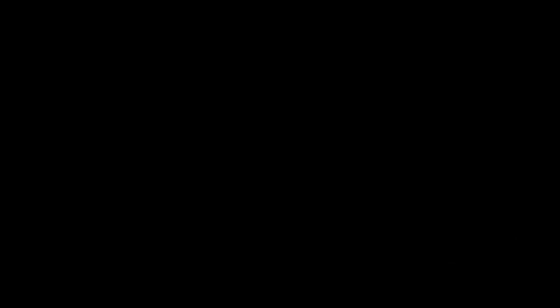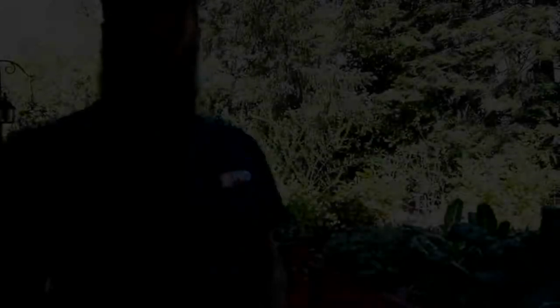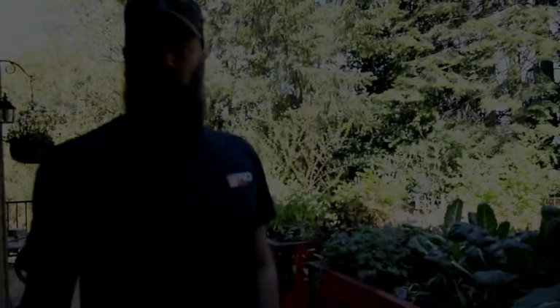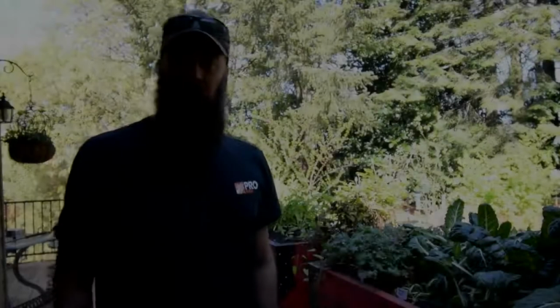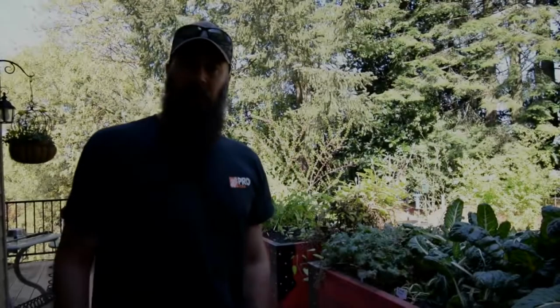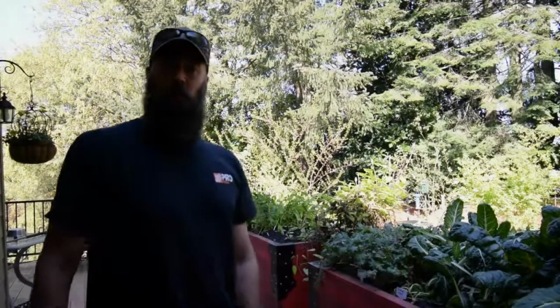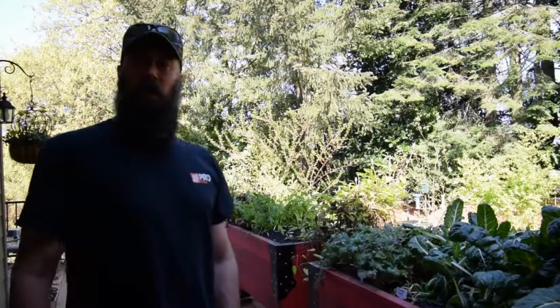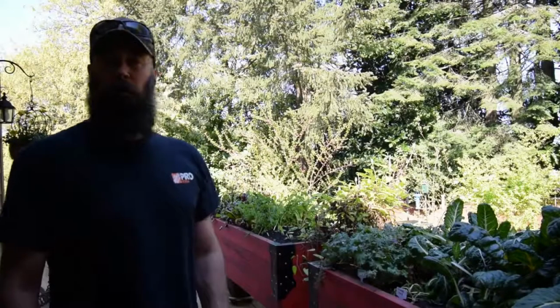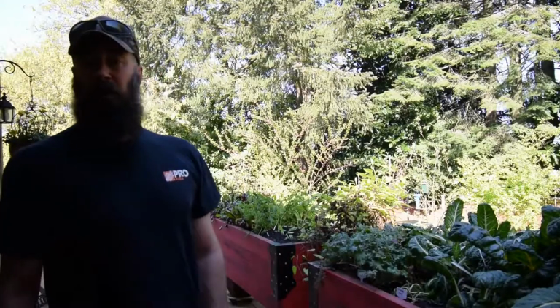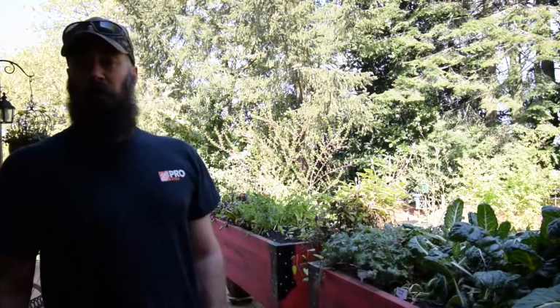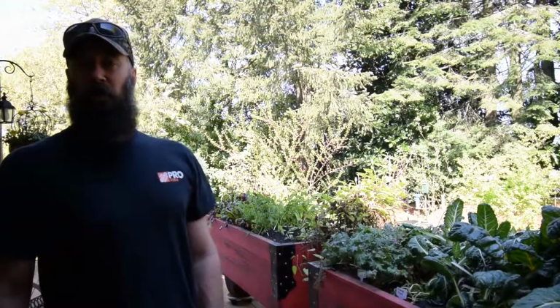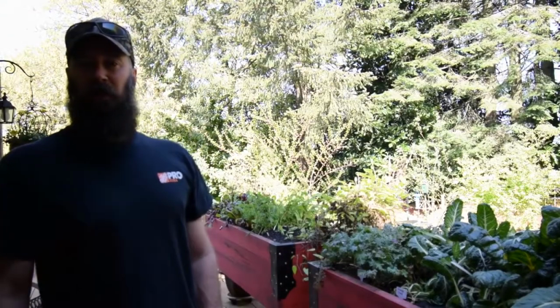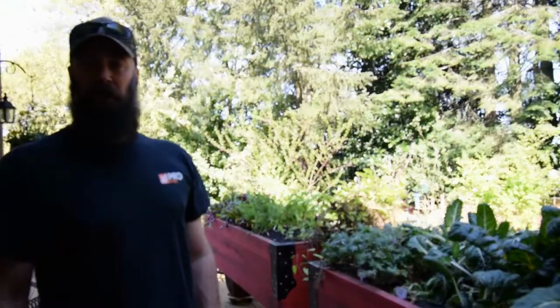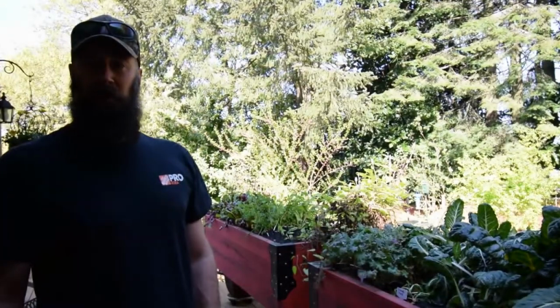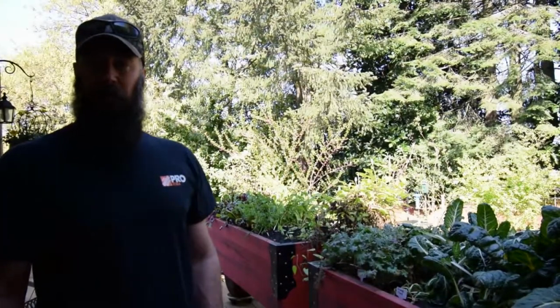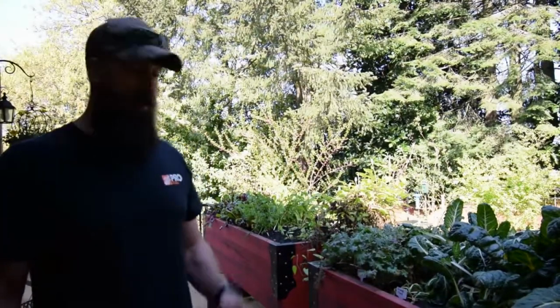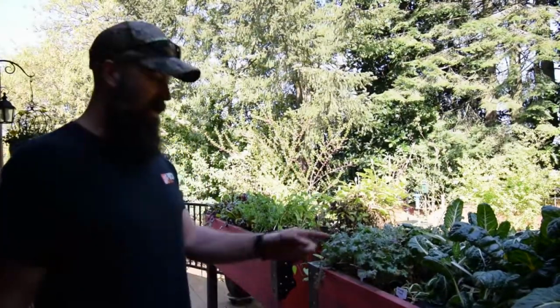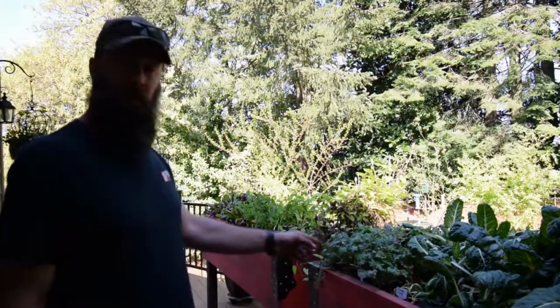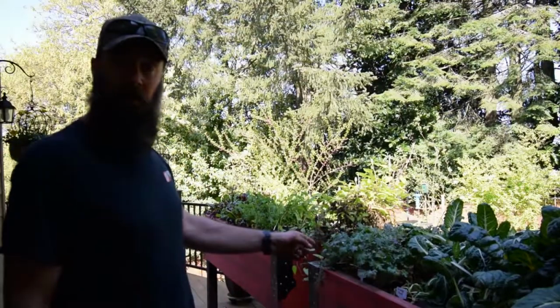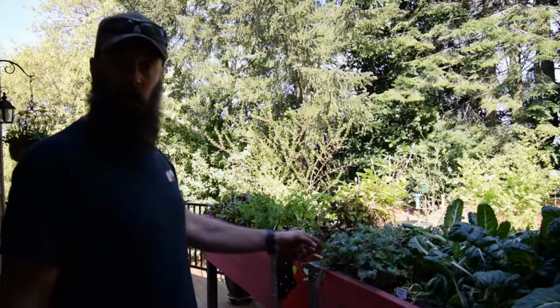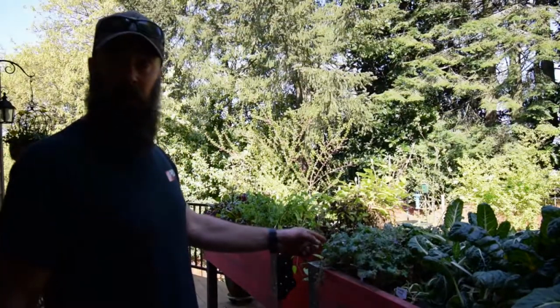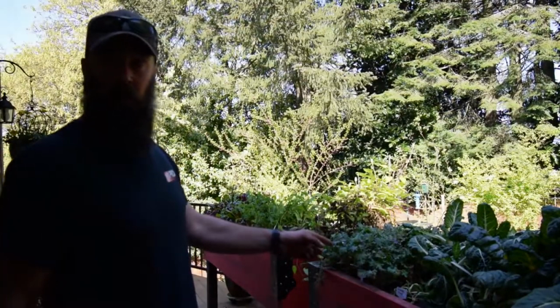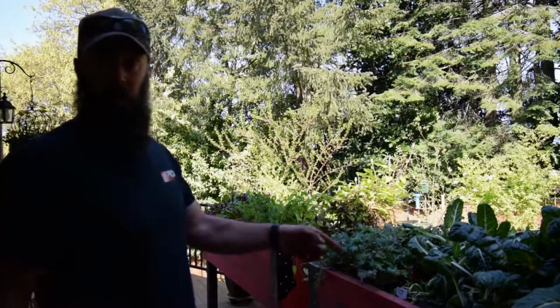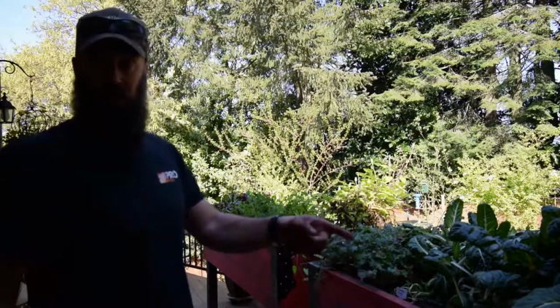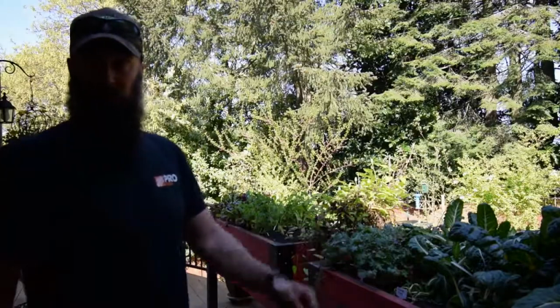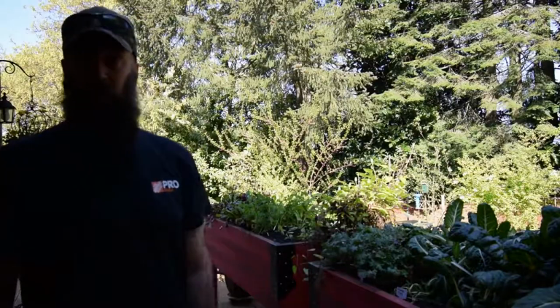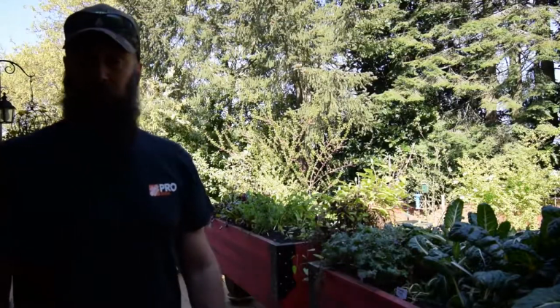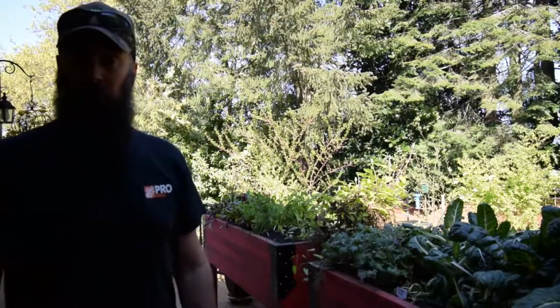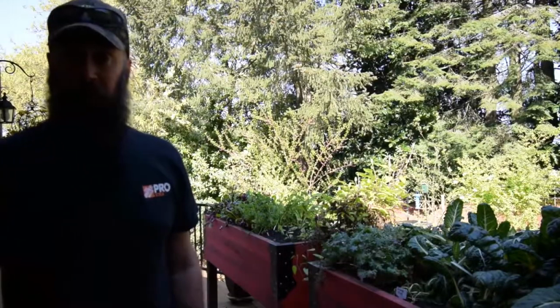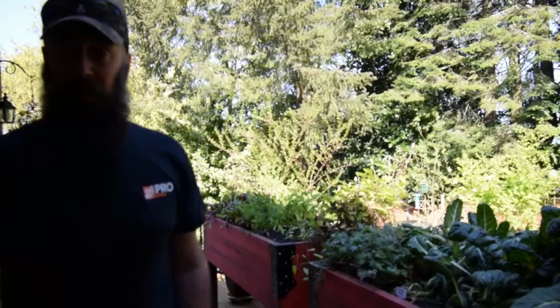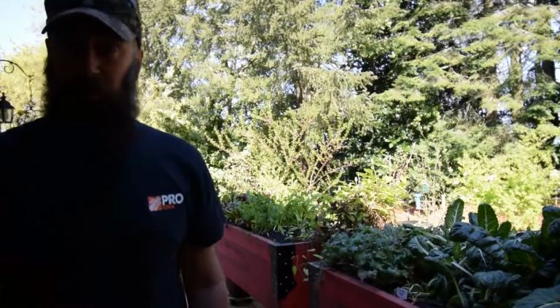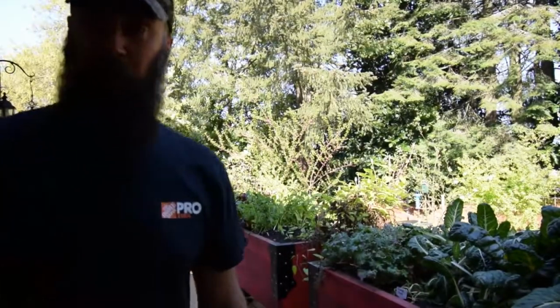Hey everybody, this is Brian from P&B Homestead. I wanted to do an update for the lower deck garden boxes that we've got all transplanted and everything put into.